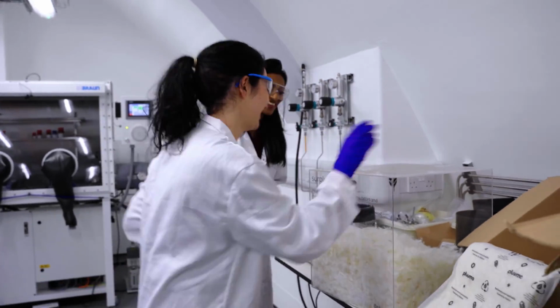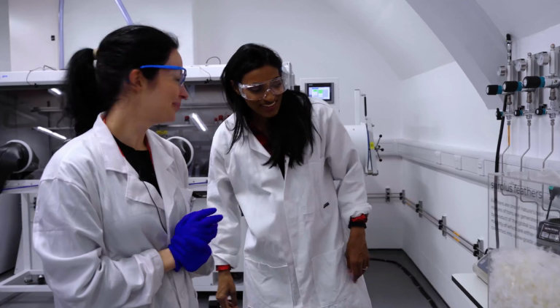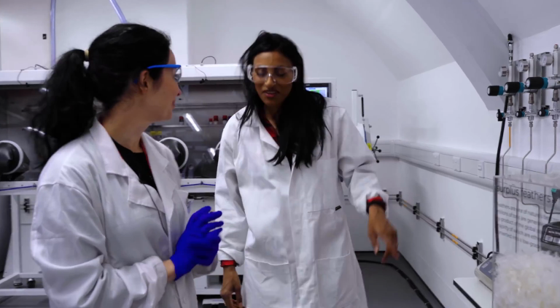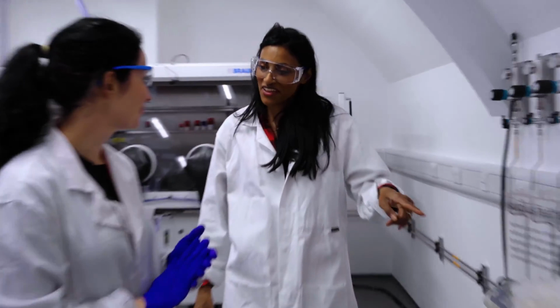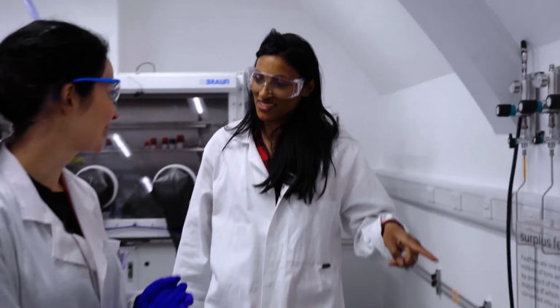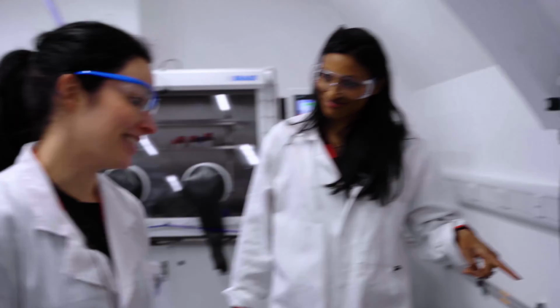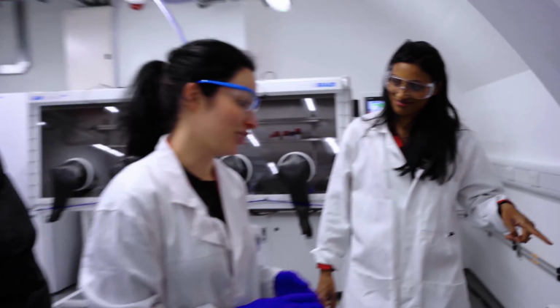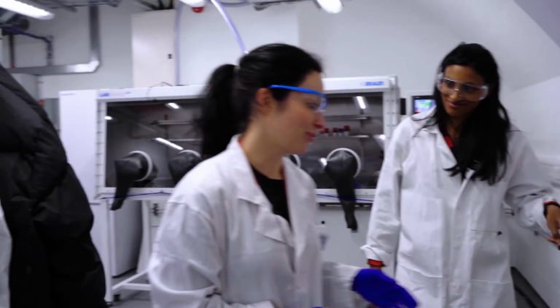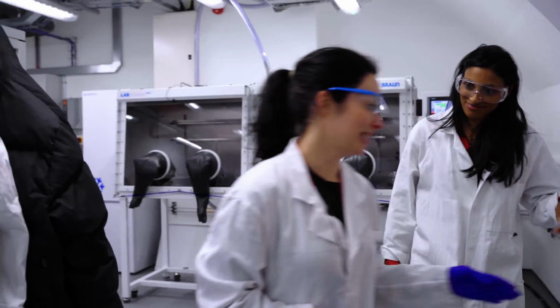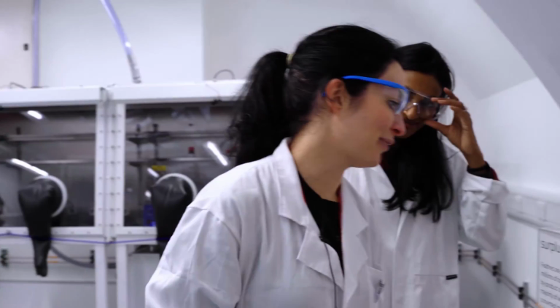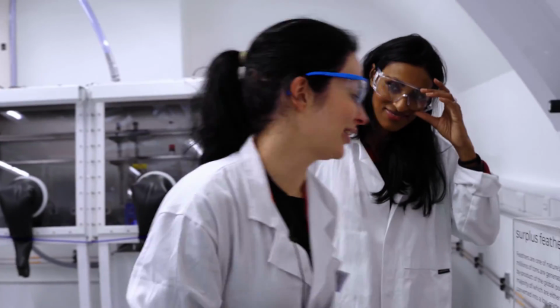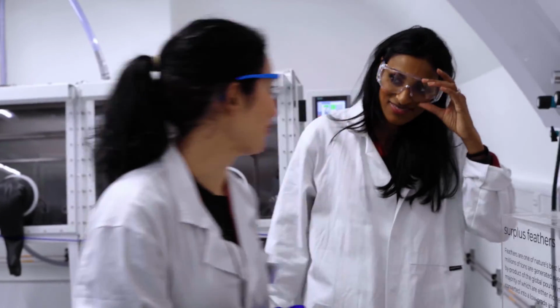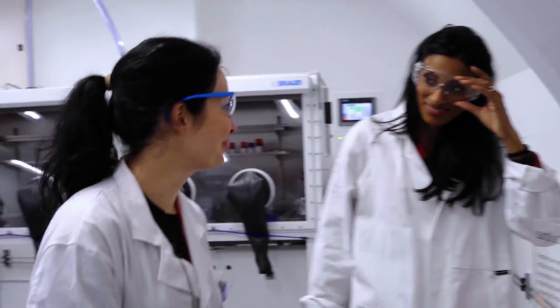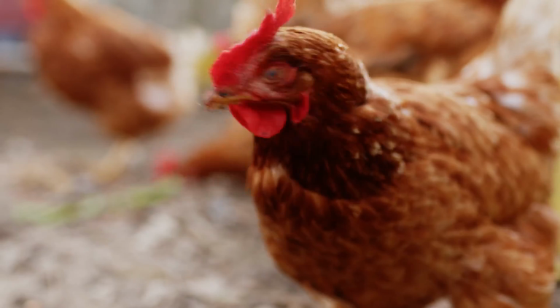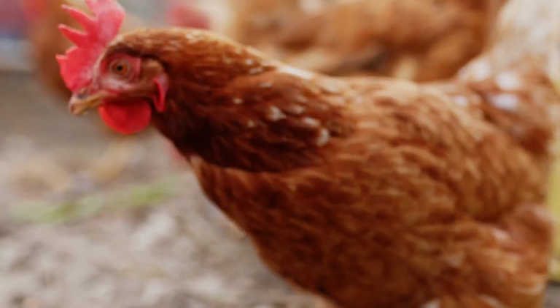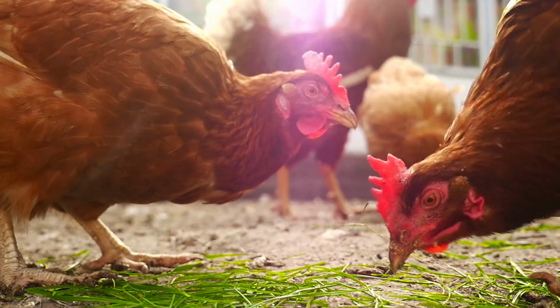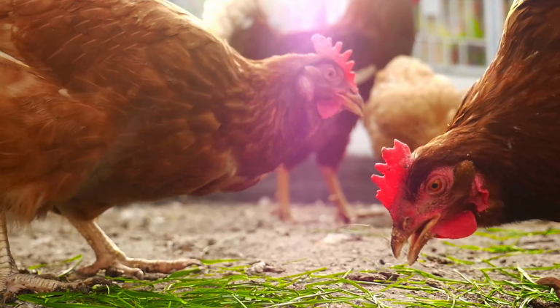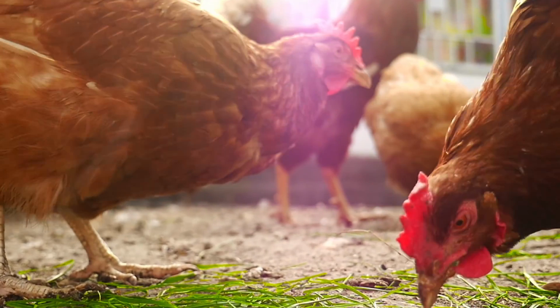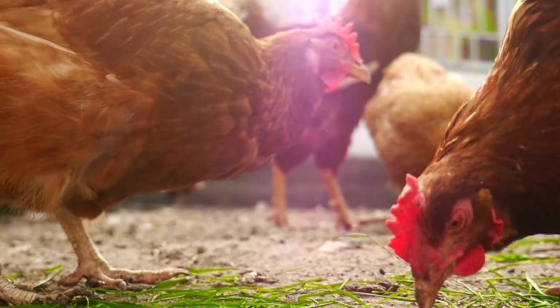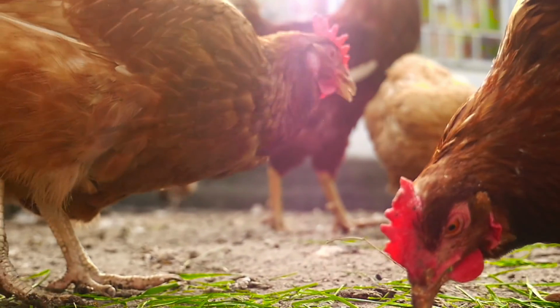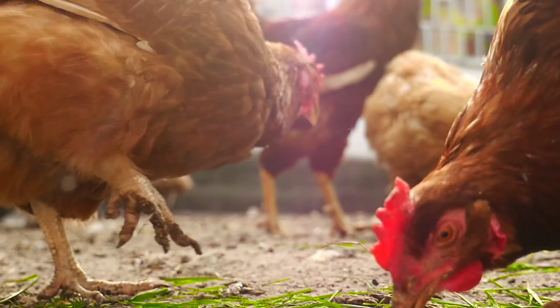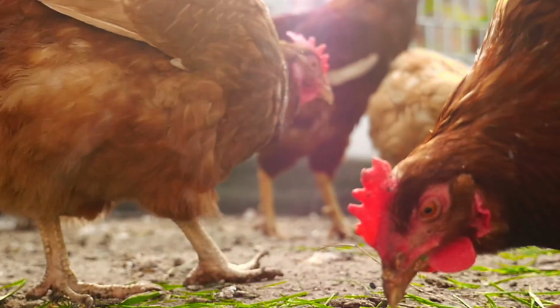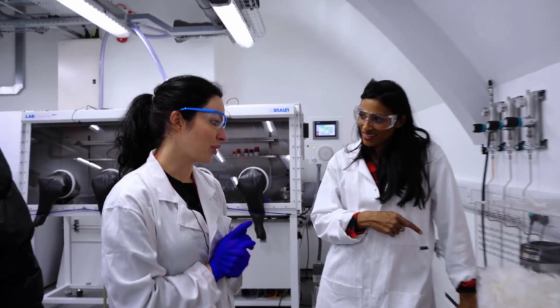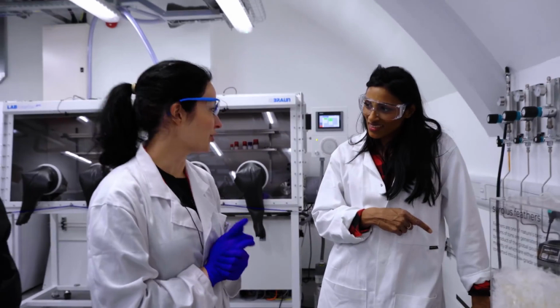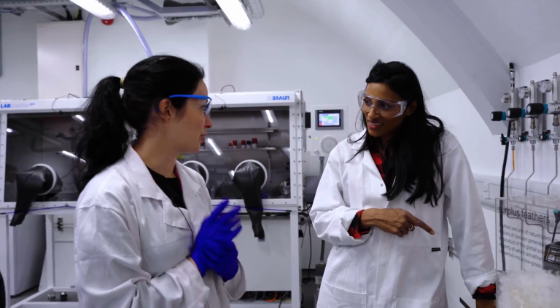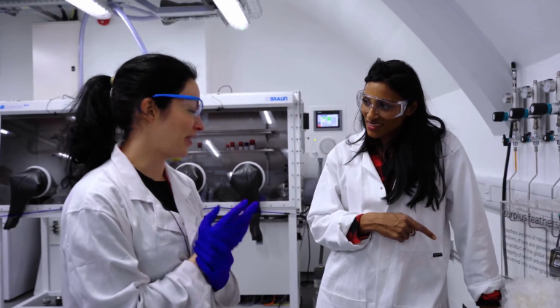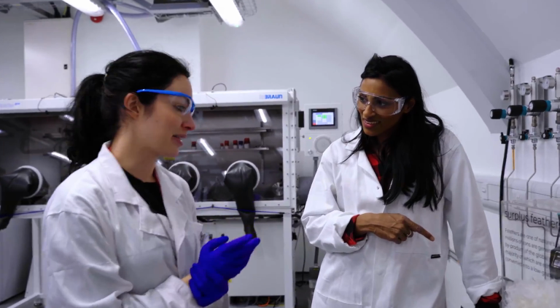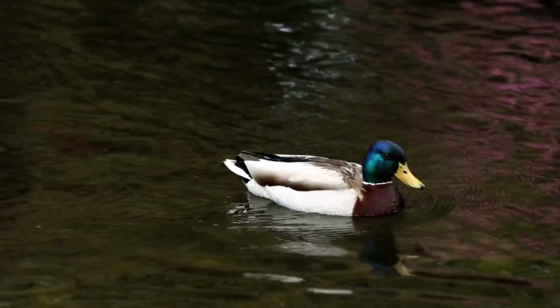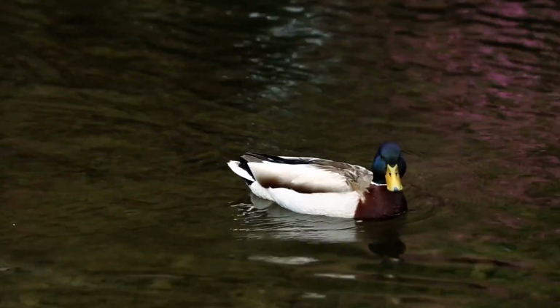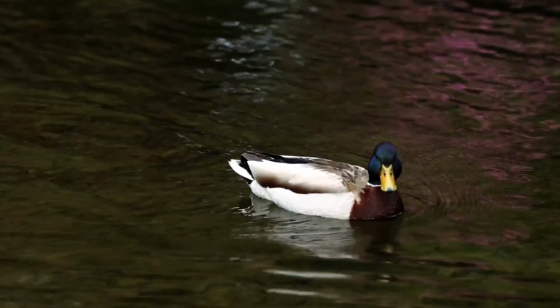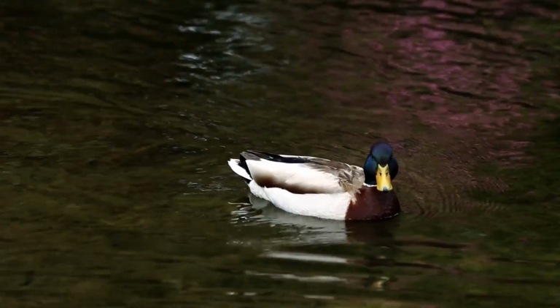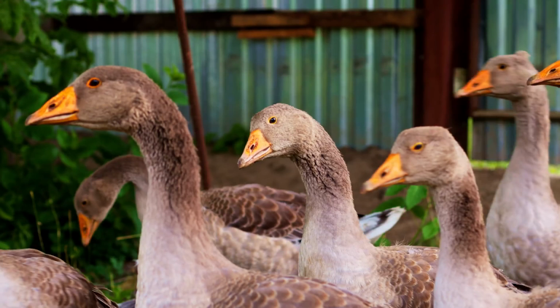That's a lot of feathers. That's actually probably half a kilogram. And they're all from chickens? Yeah, chickens, but we can also use feathers from duck or goose.